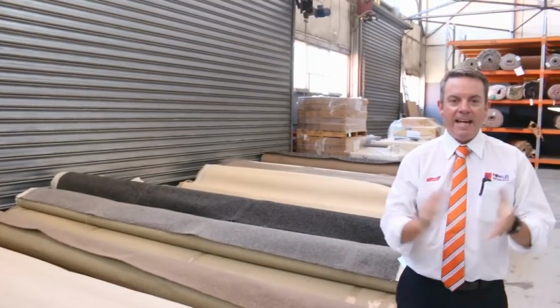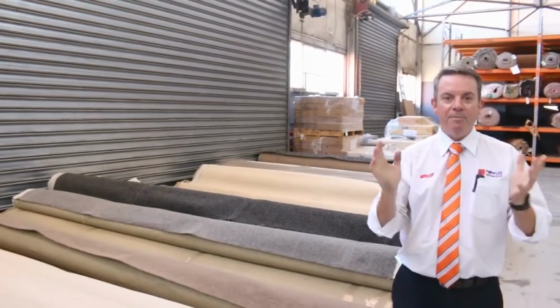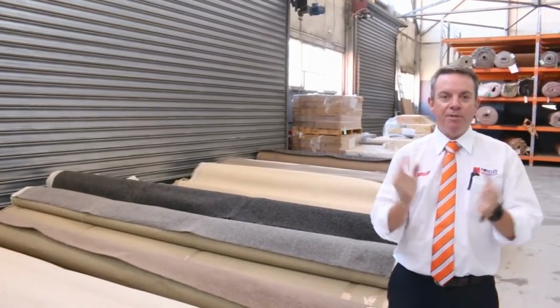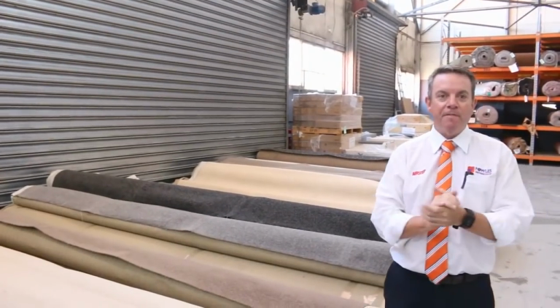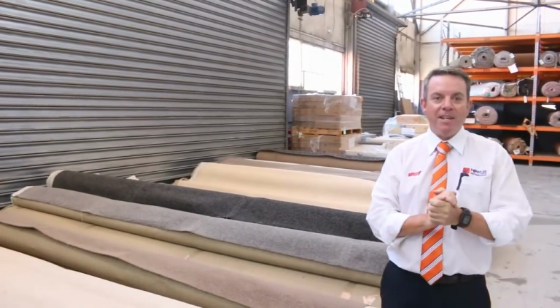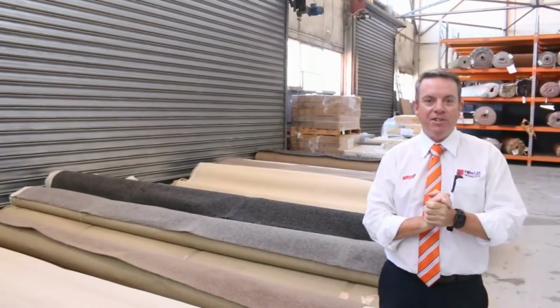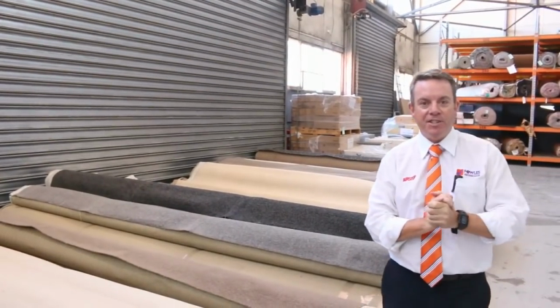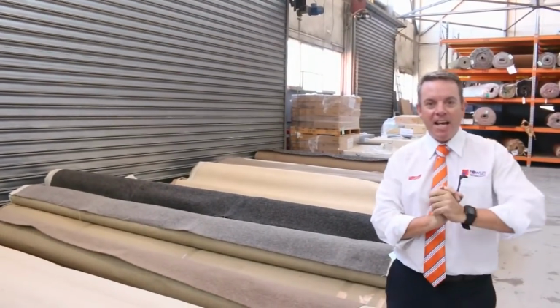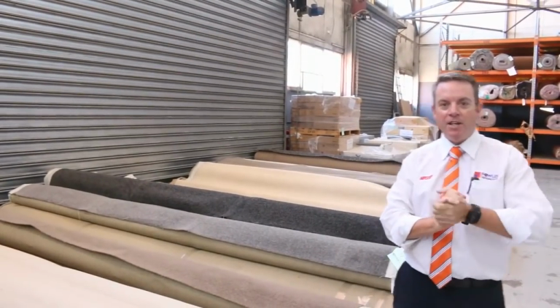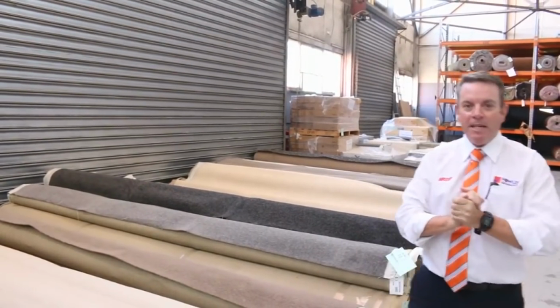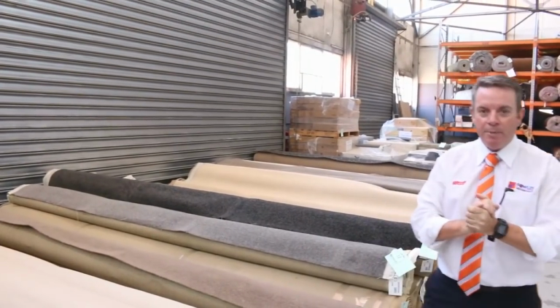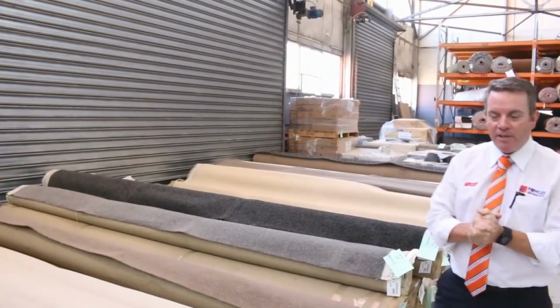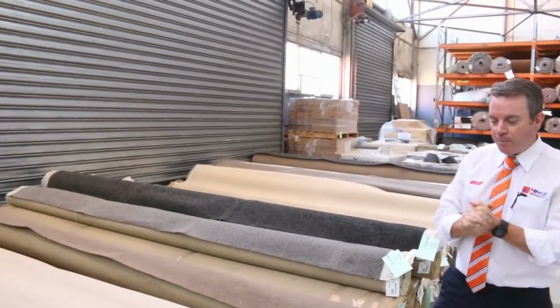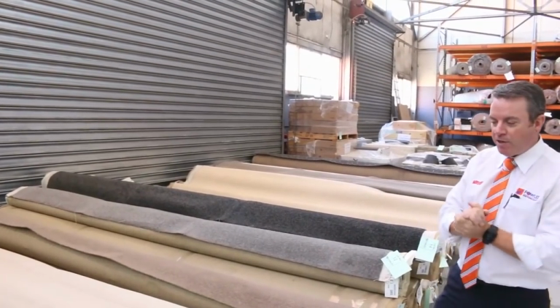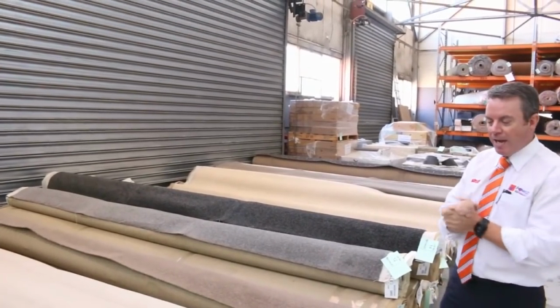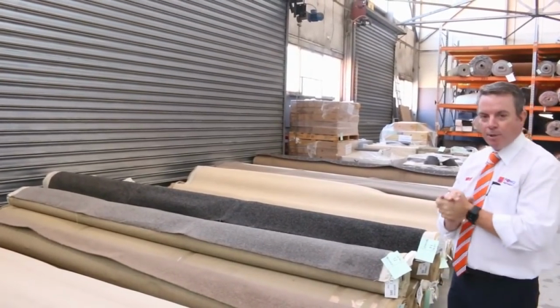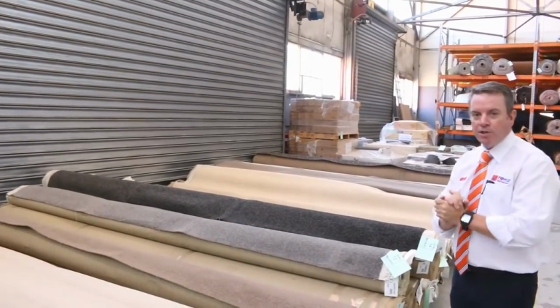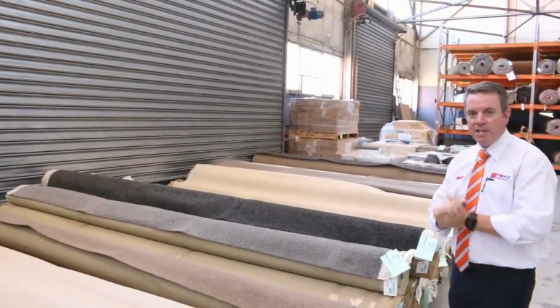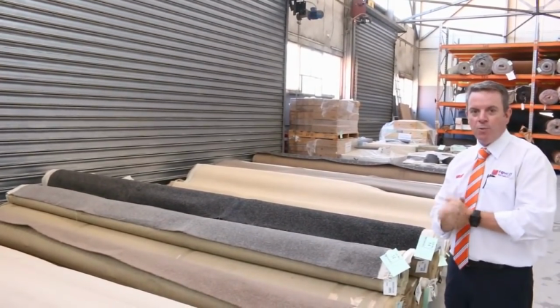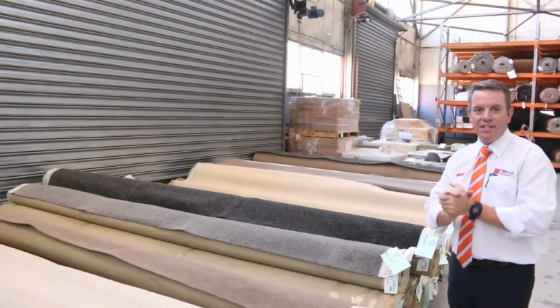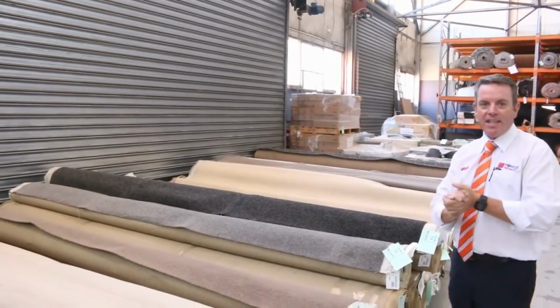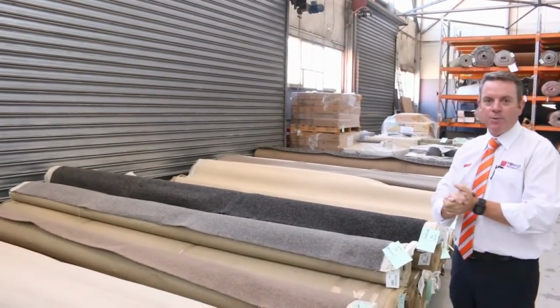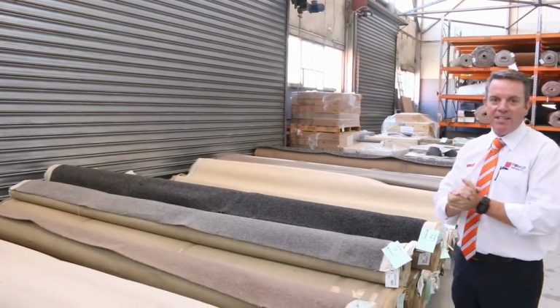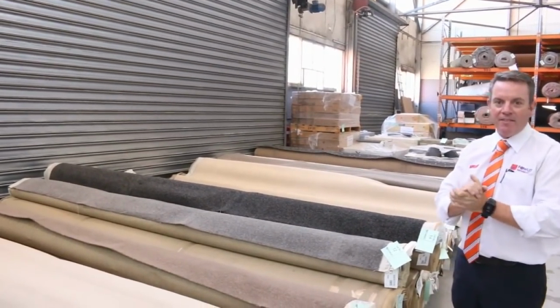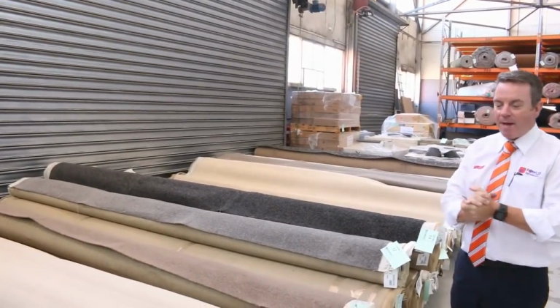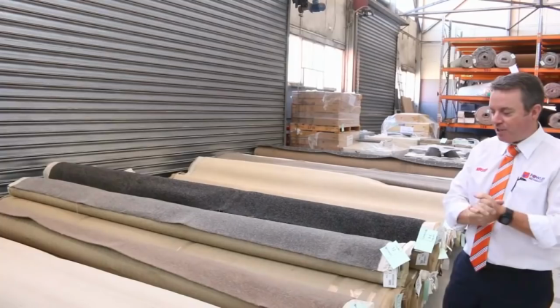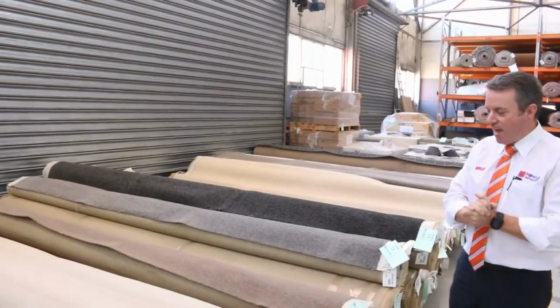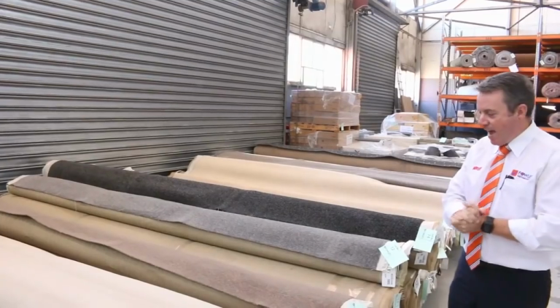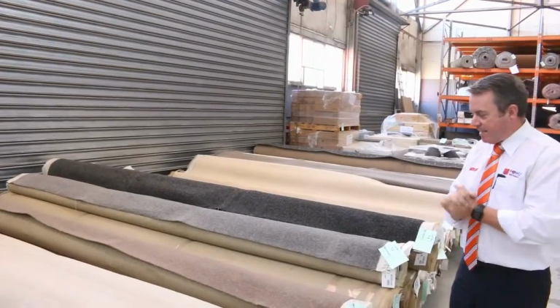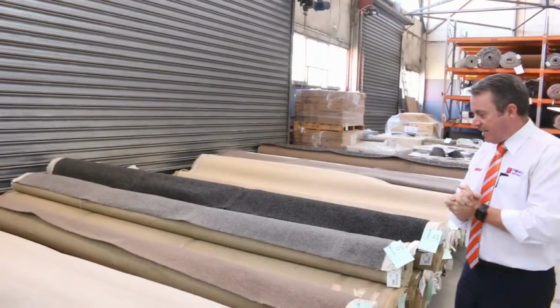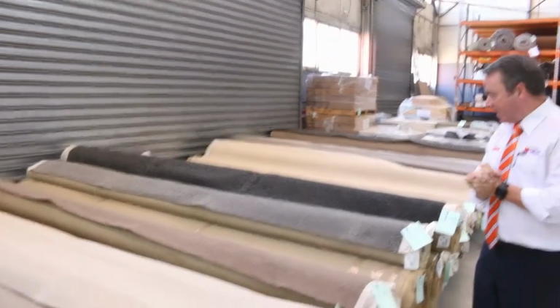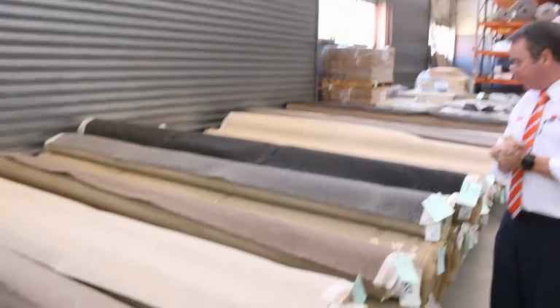G'day, I'm John from Fowles Auctions and Sales. I'm here to preview tomorrow's carpet auction — that's Wednesday the 27th of March at 10am.